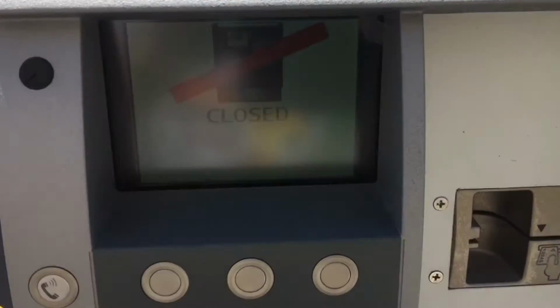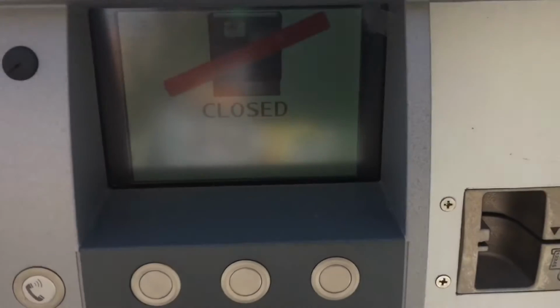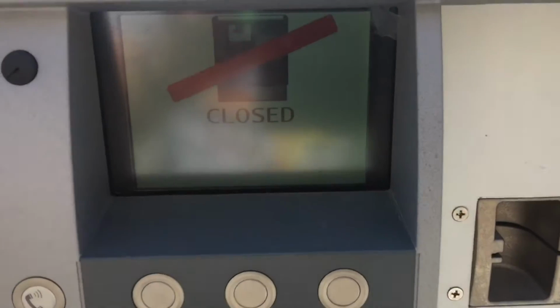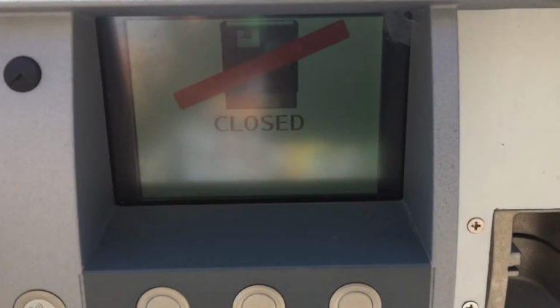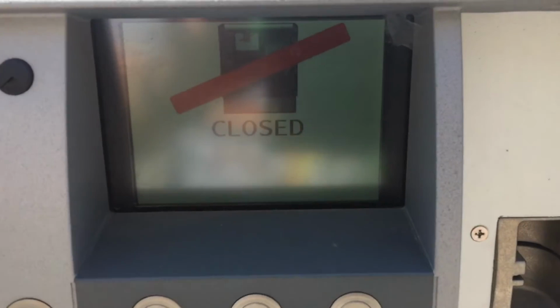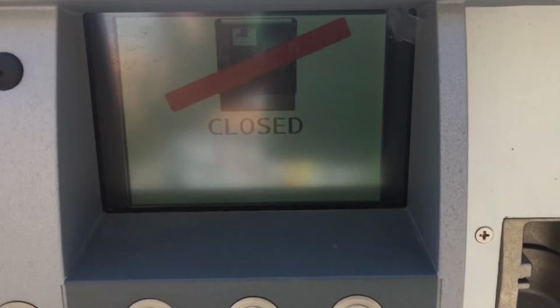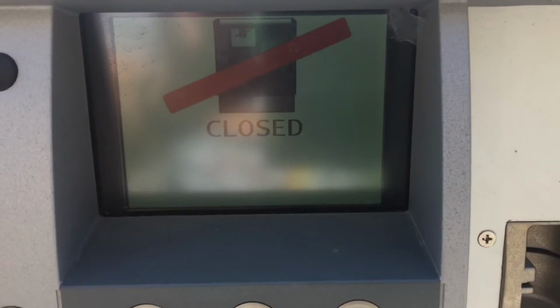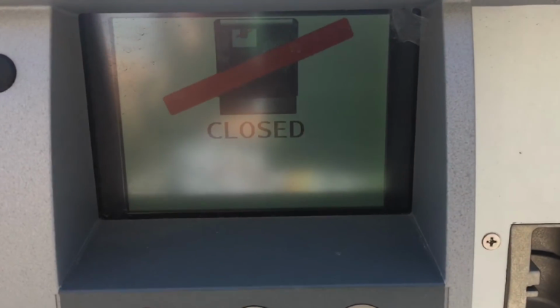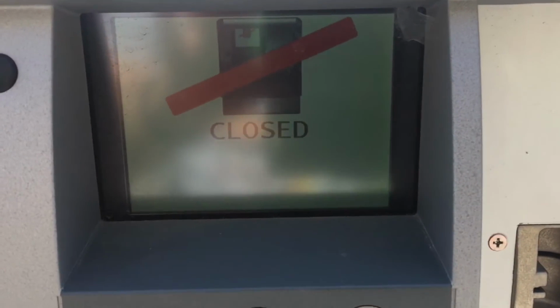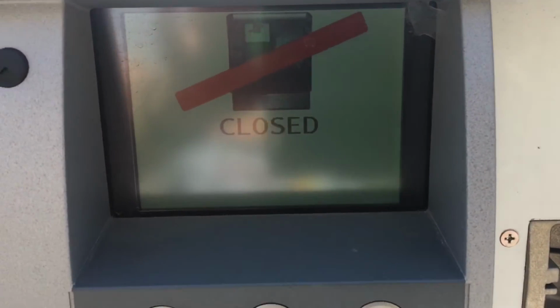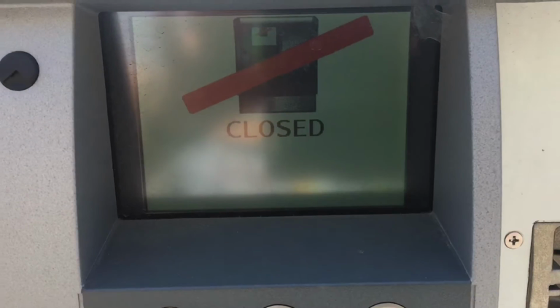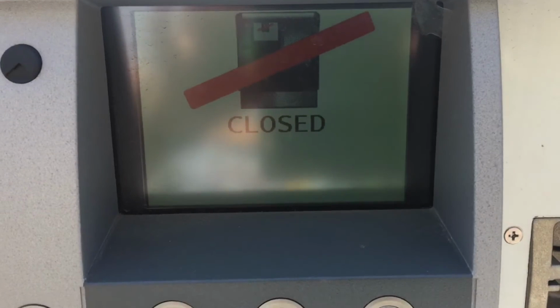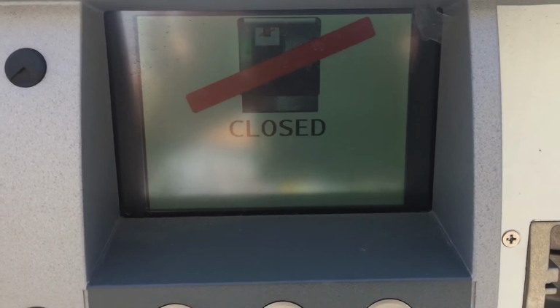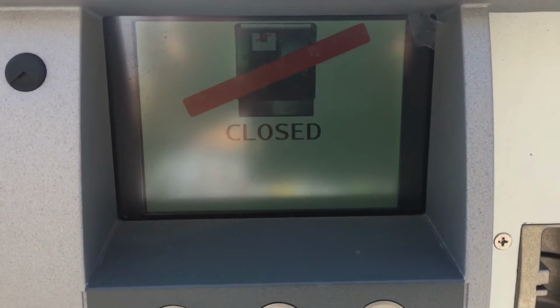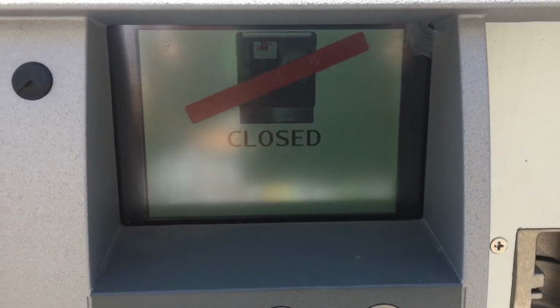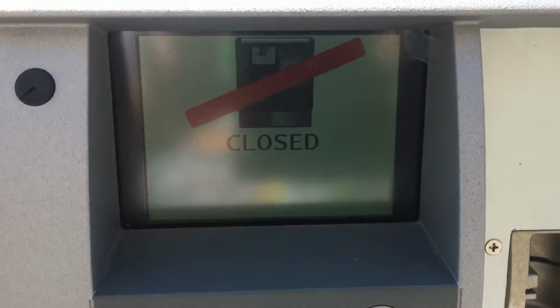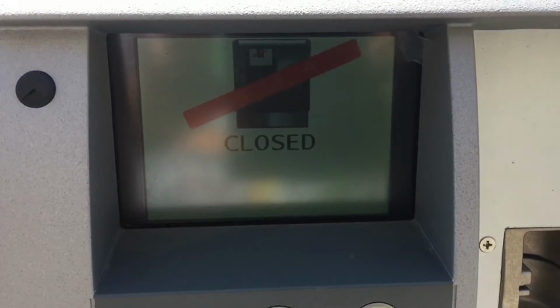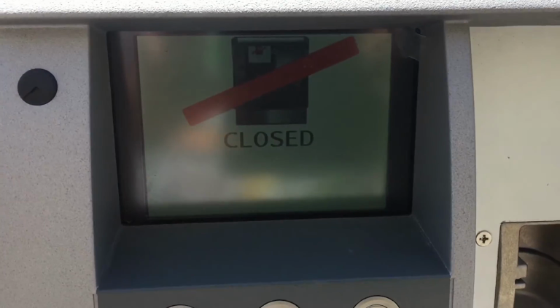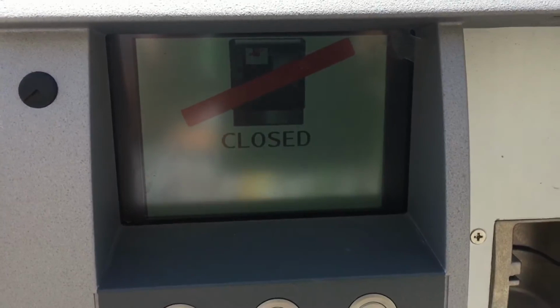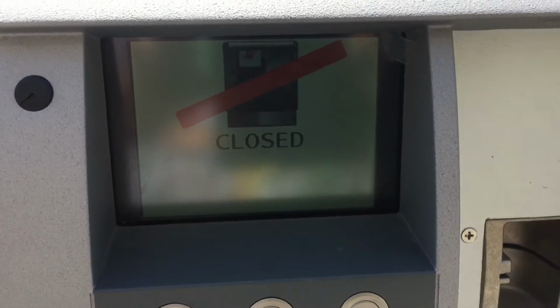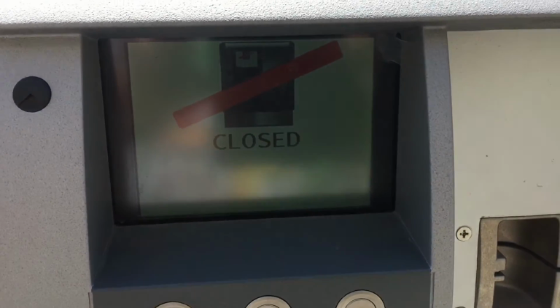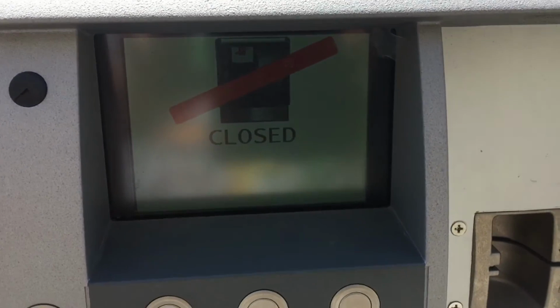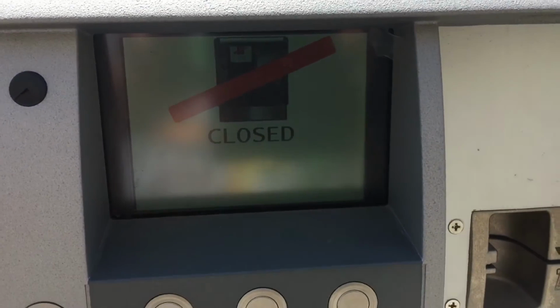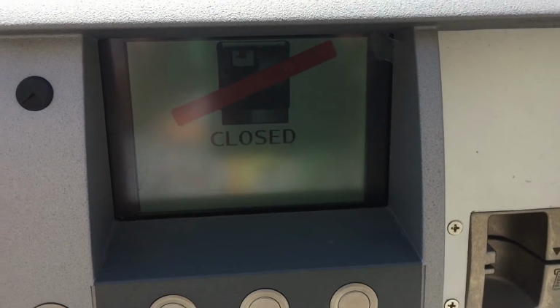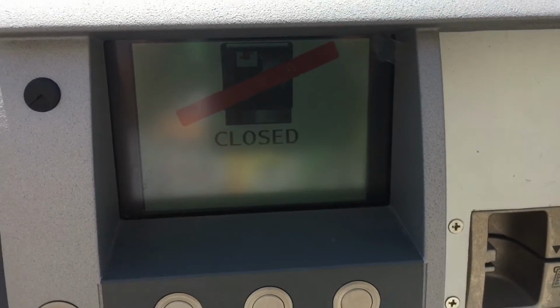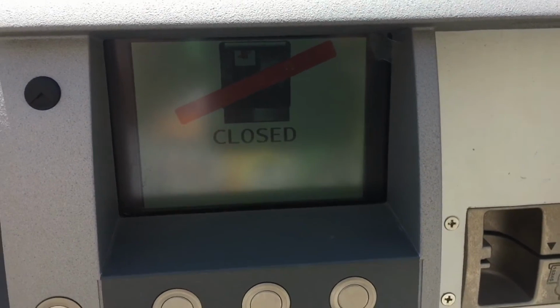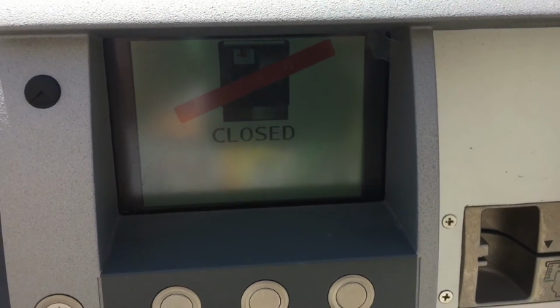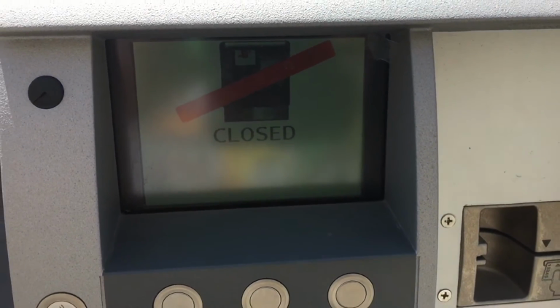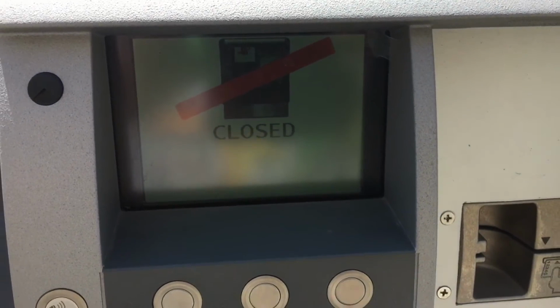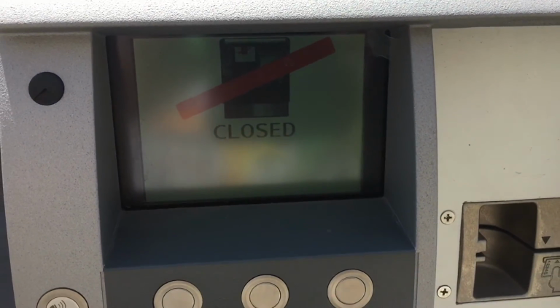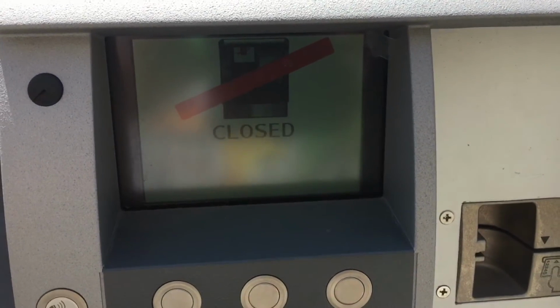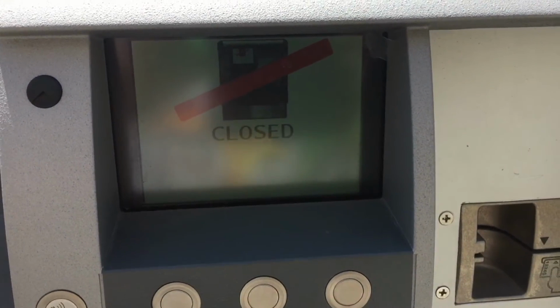This is what the message displays on the screen, and you won't be able to use a proxy card to go out of this gate.